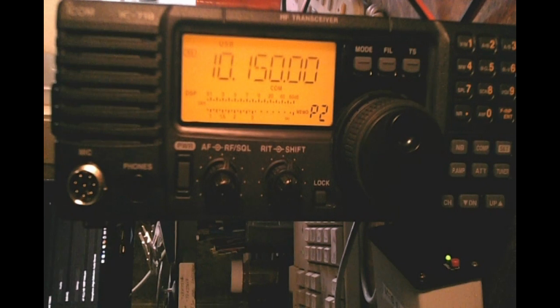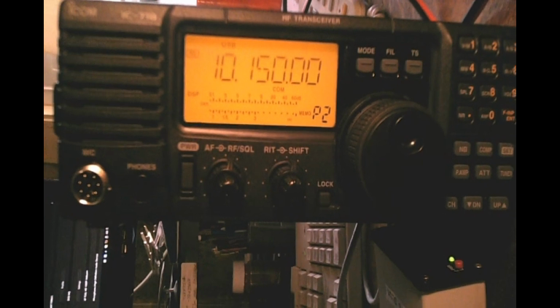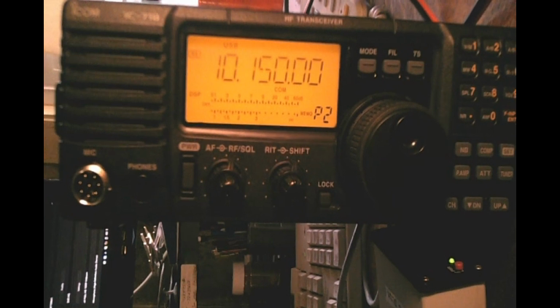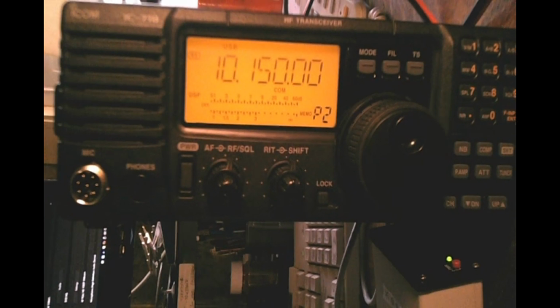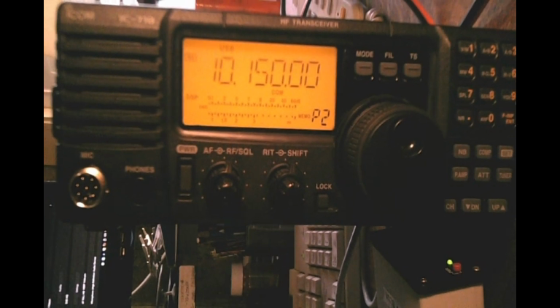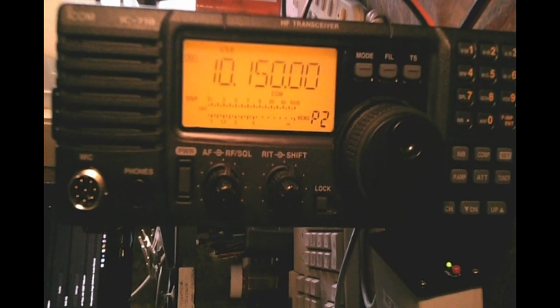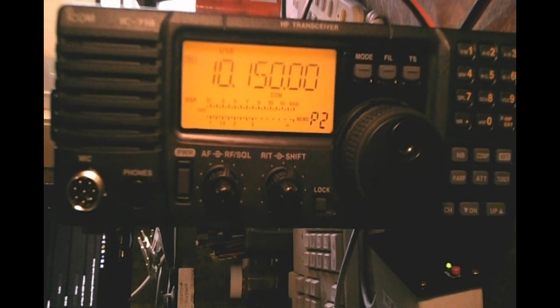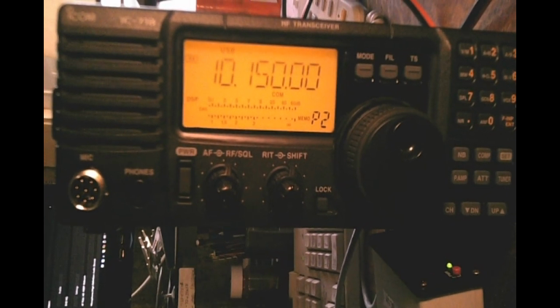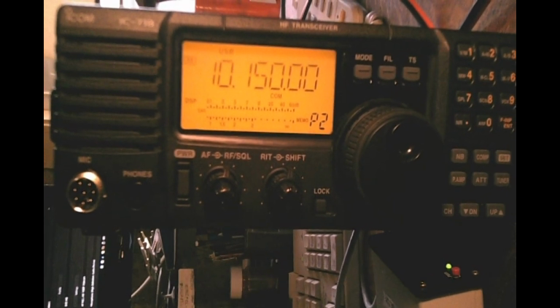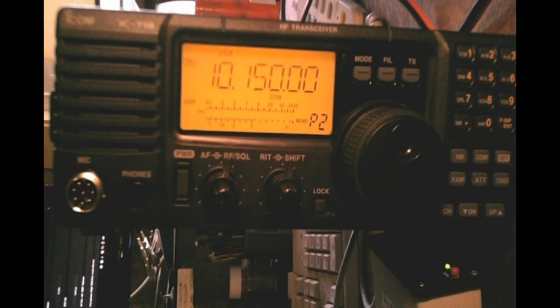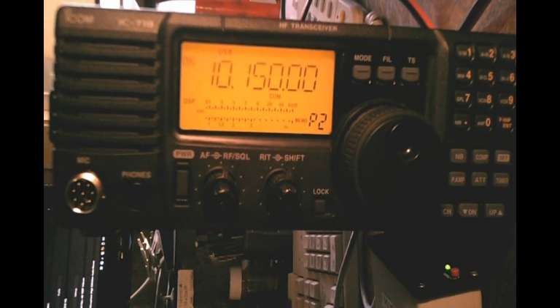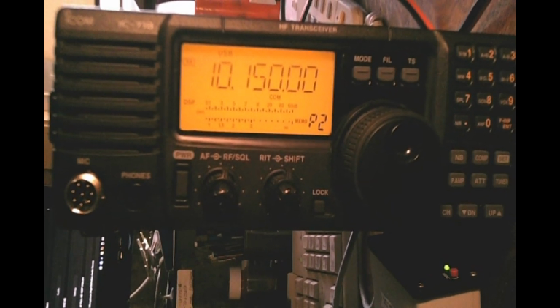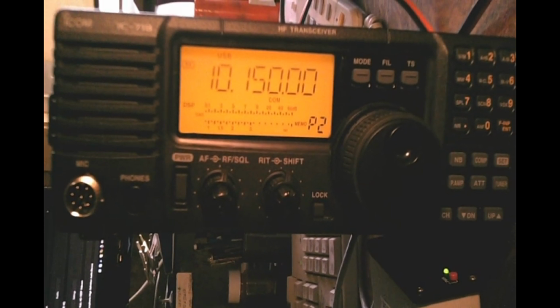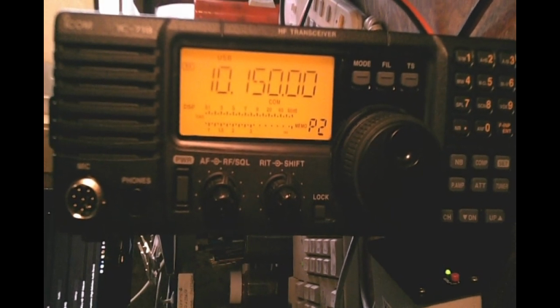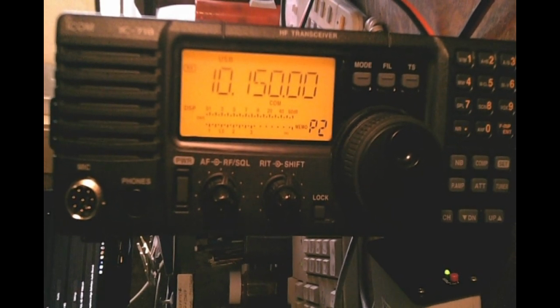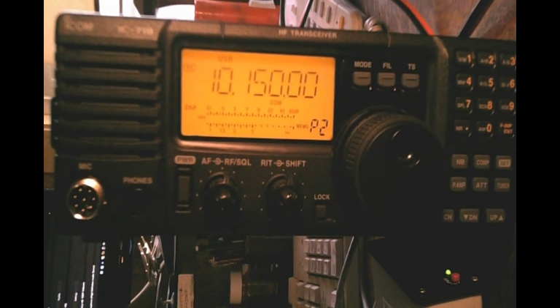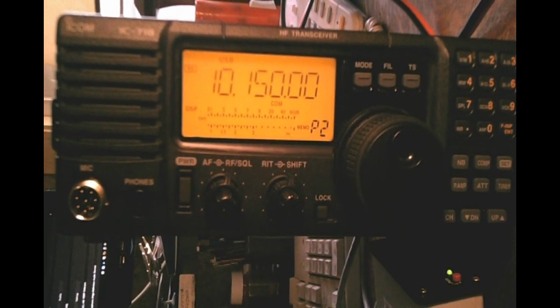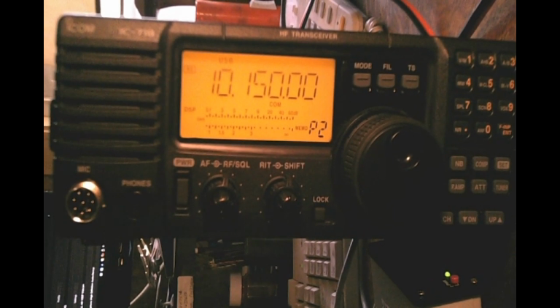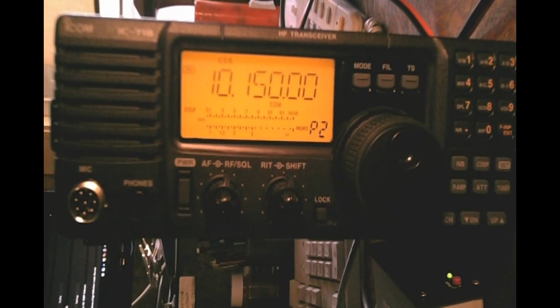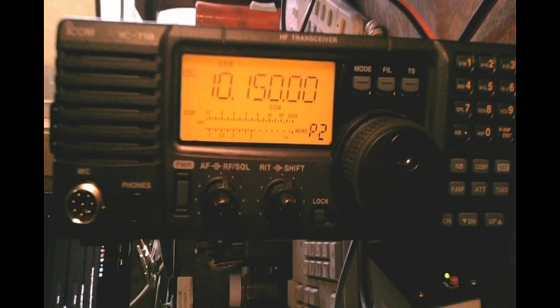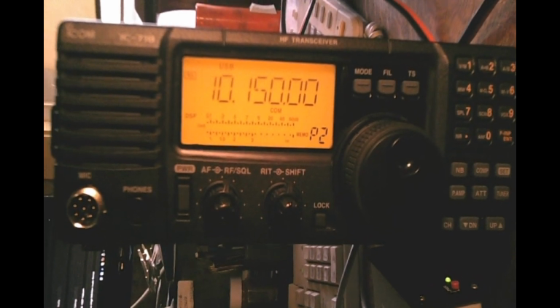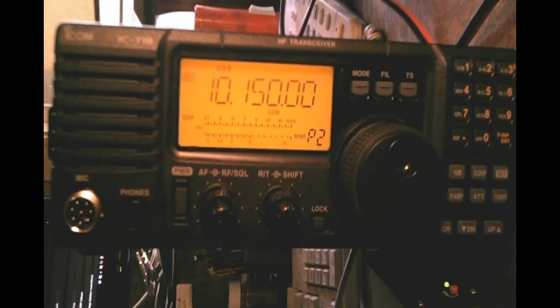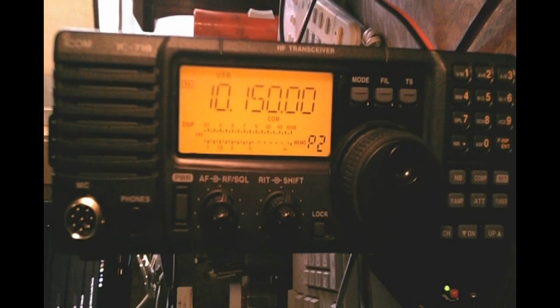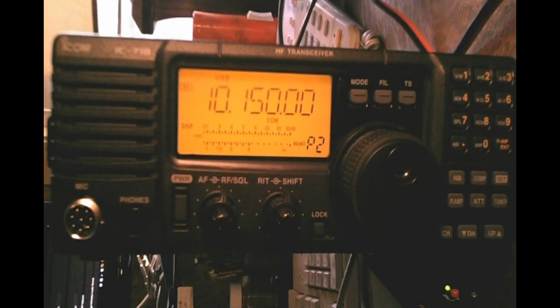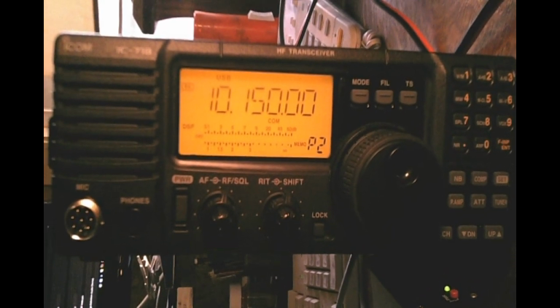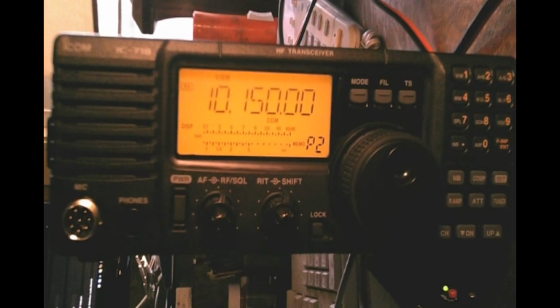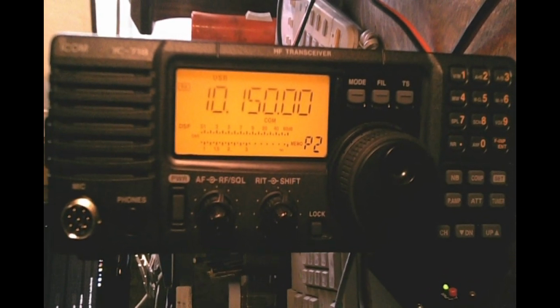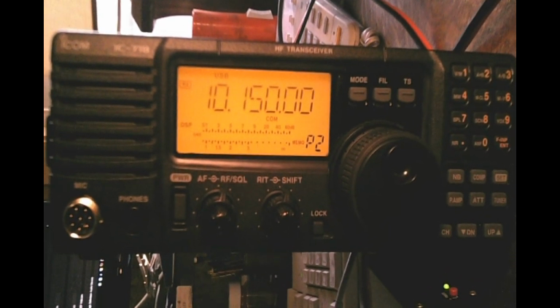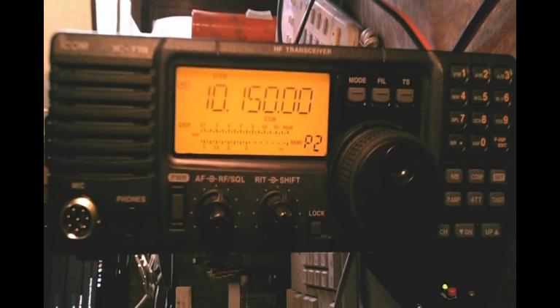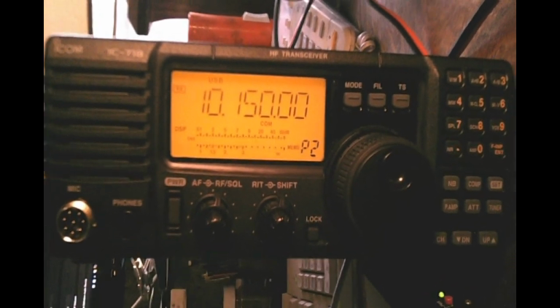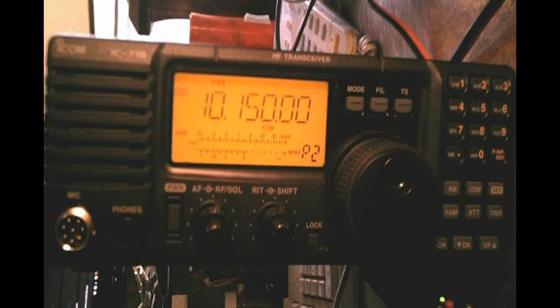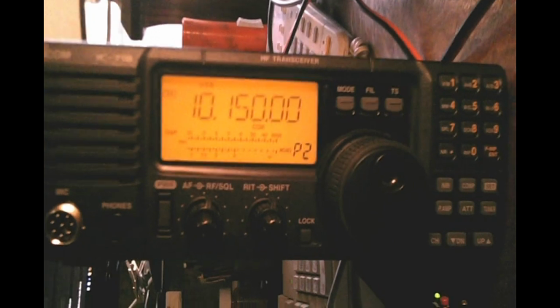Hi there, CycleCamp here, and today we're going to do a quick video on a power booster.